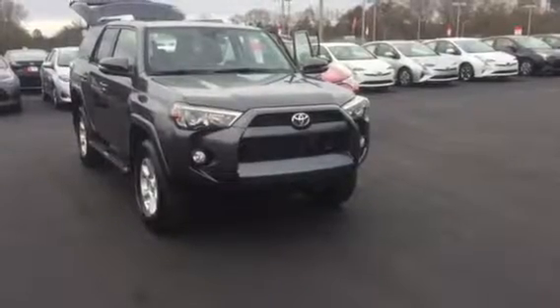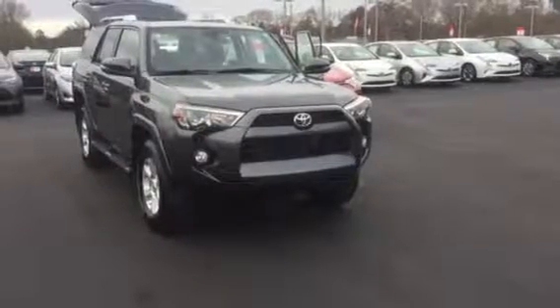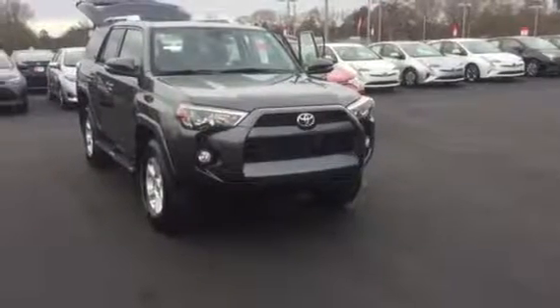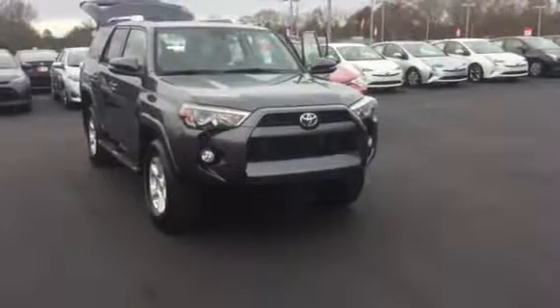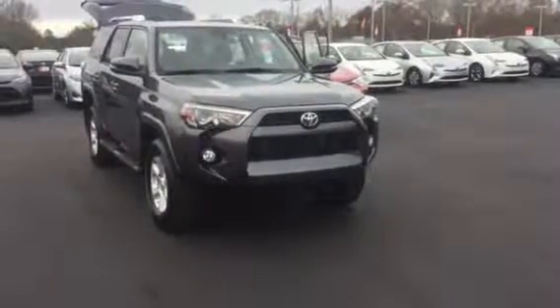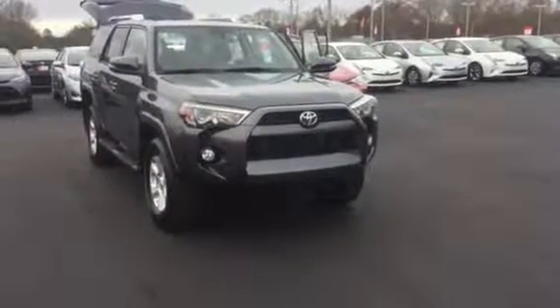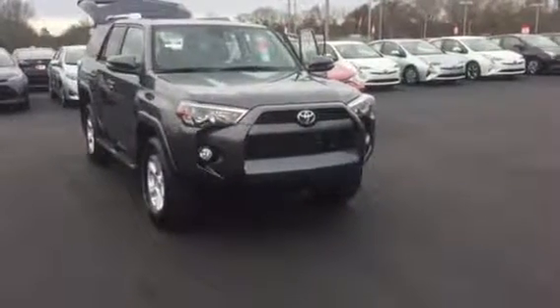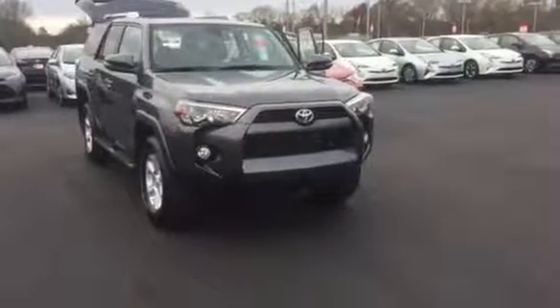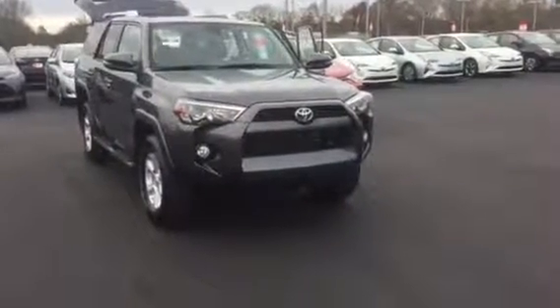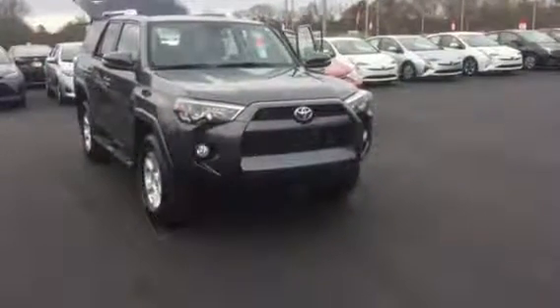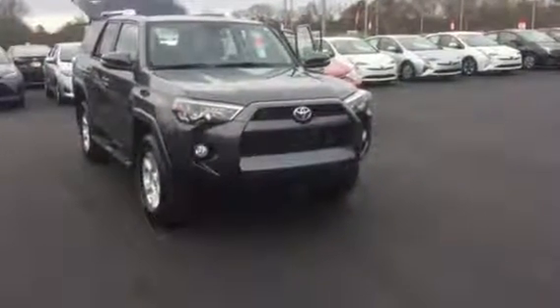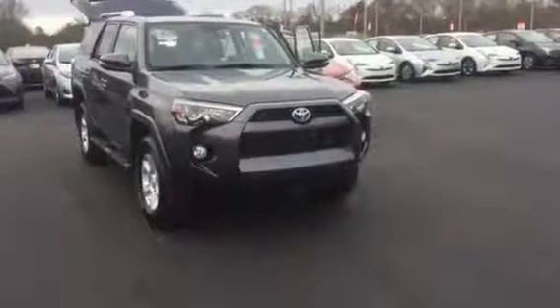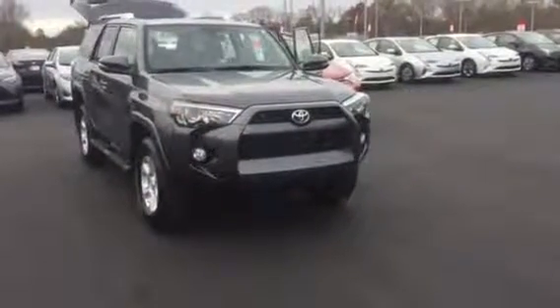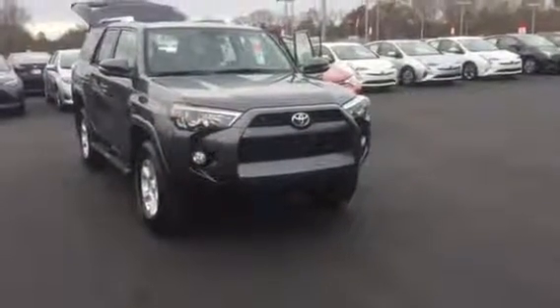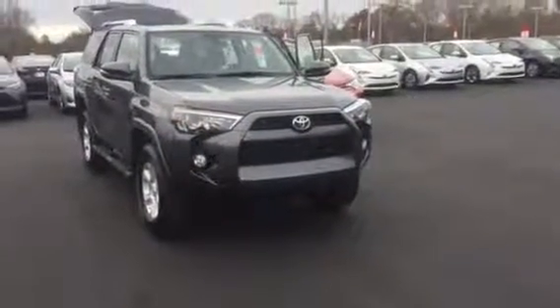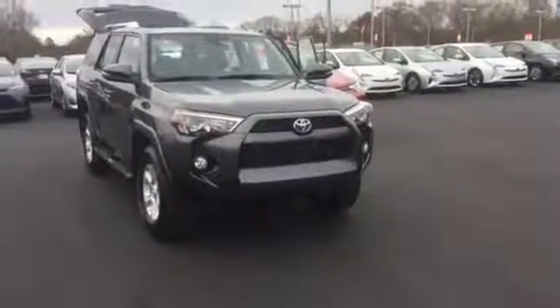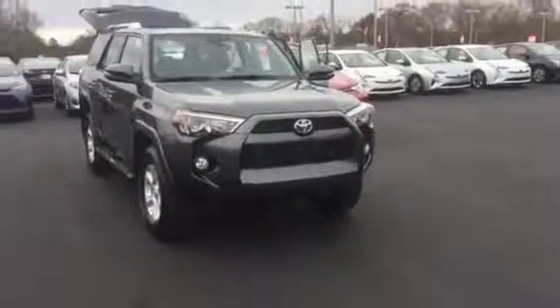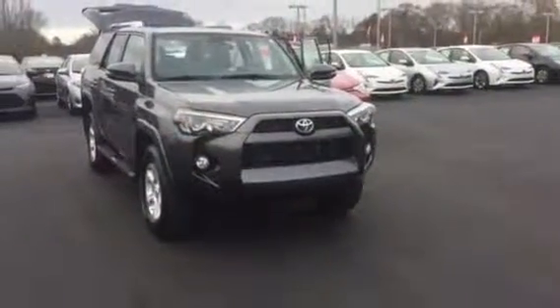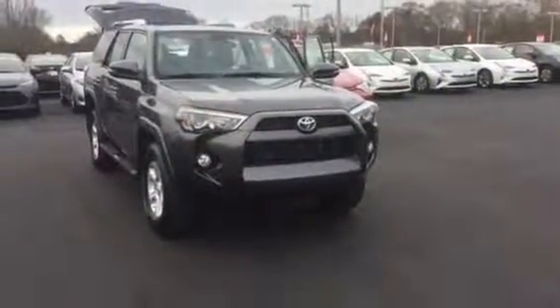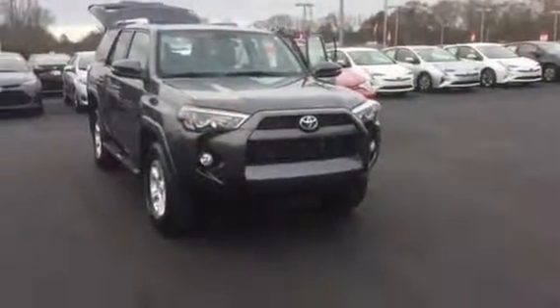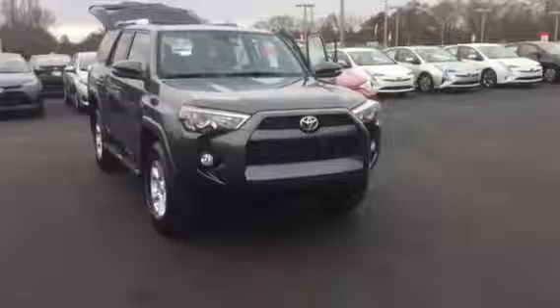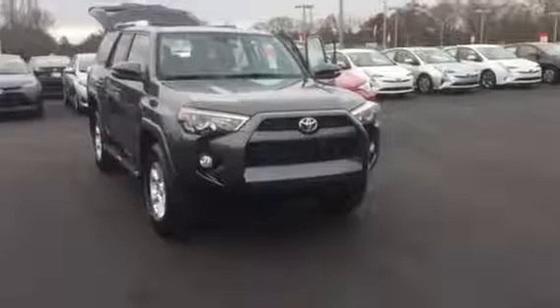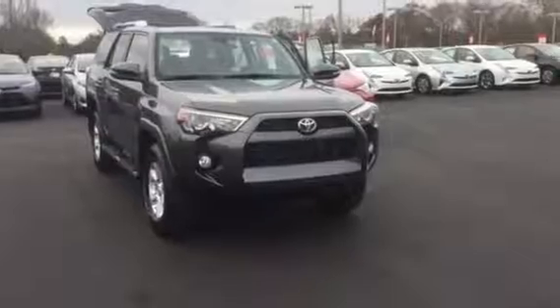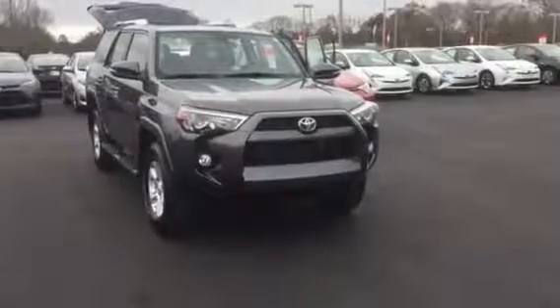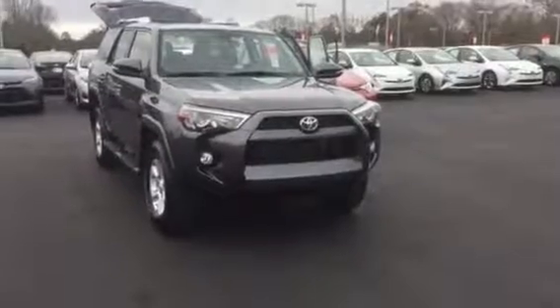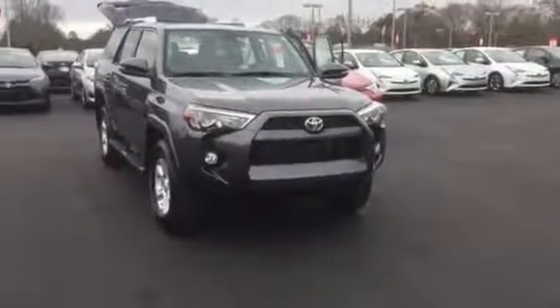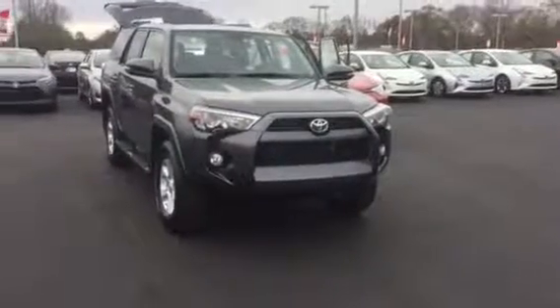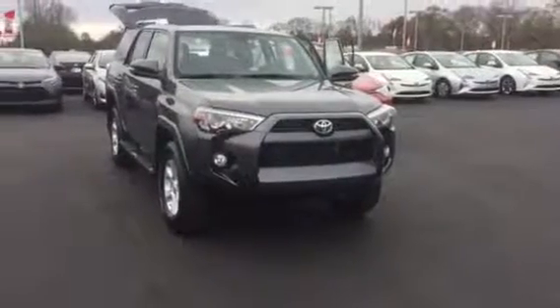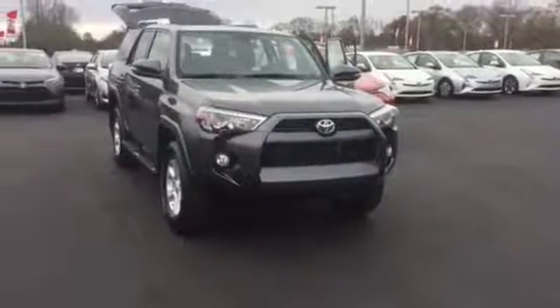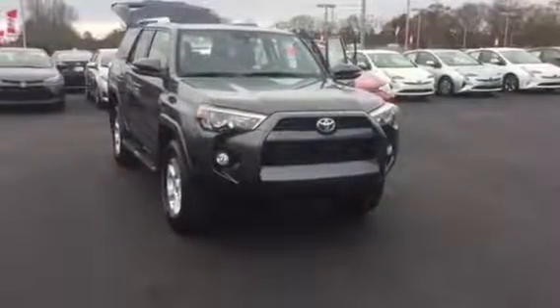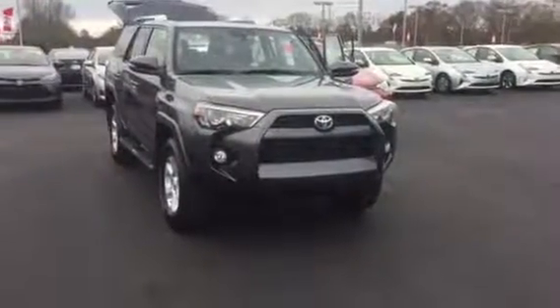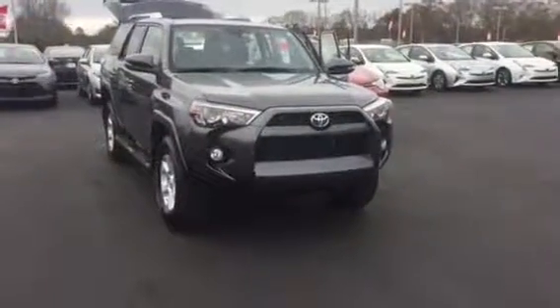Good morning, Mr. Porter. This is Wanda with Willow Green's Toyota doing a short walk around on the 2016 Toyota 4Runner.